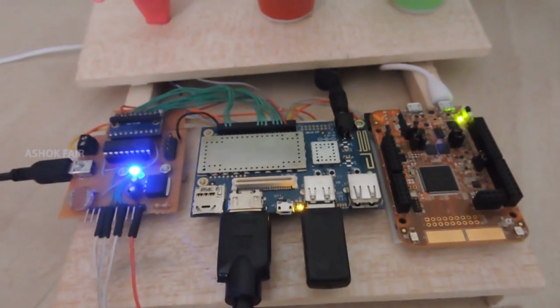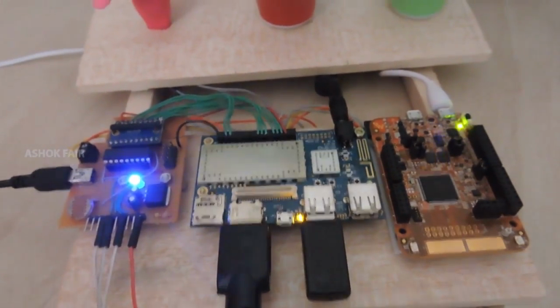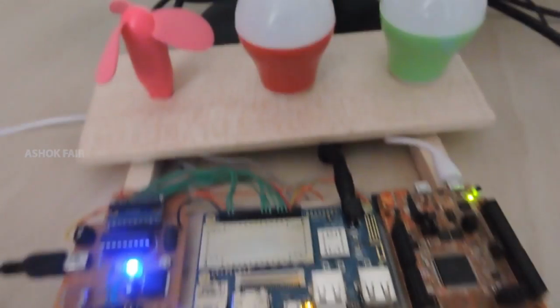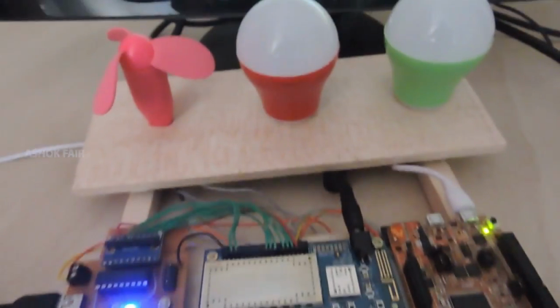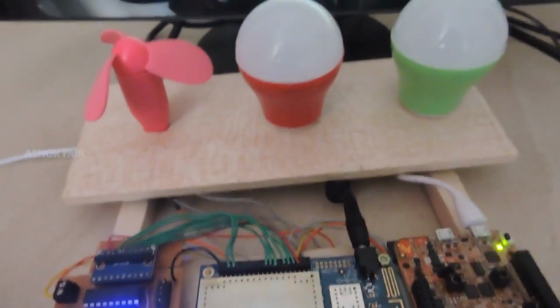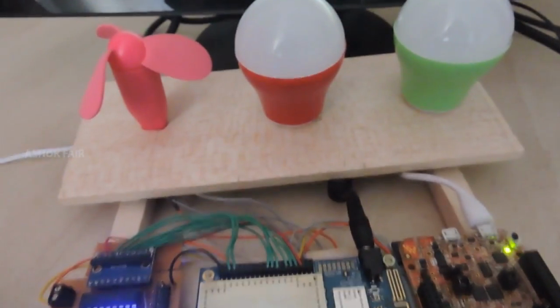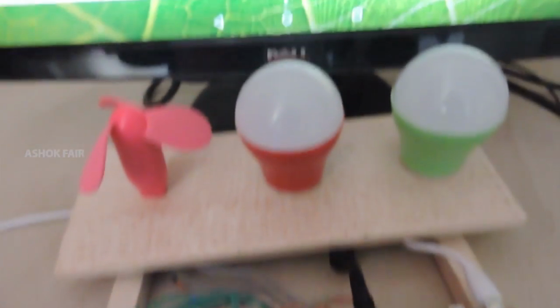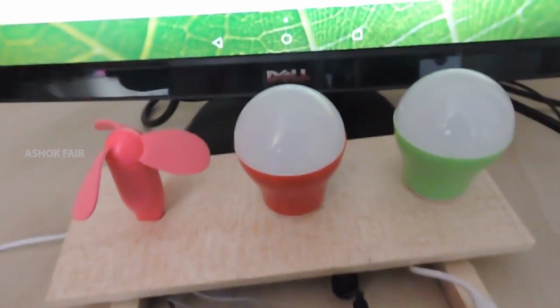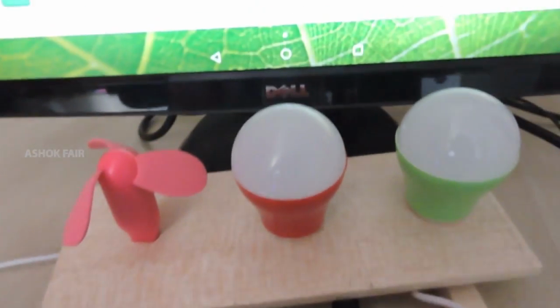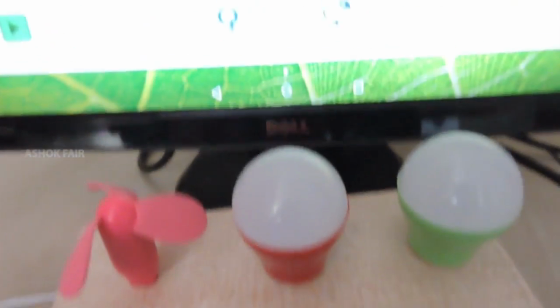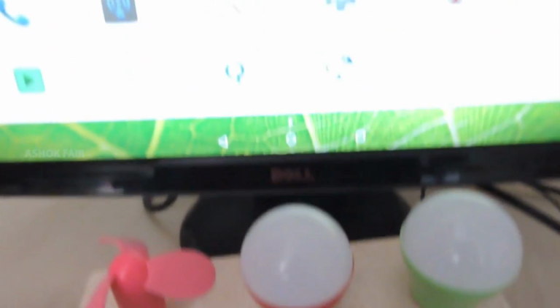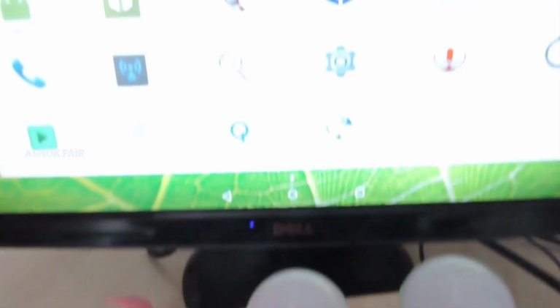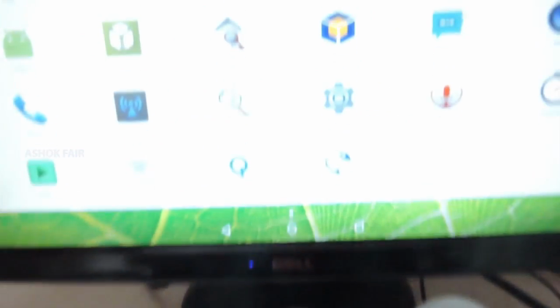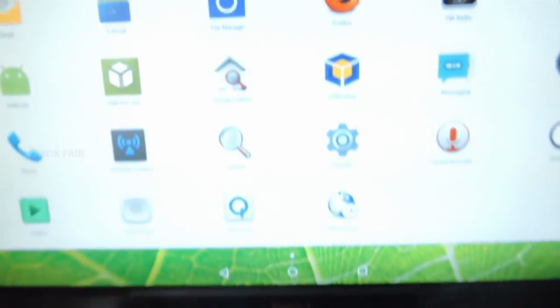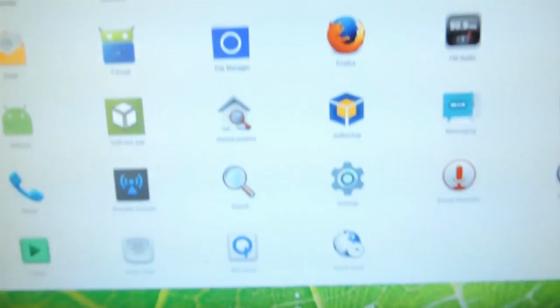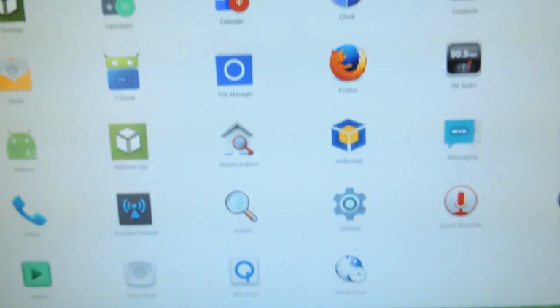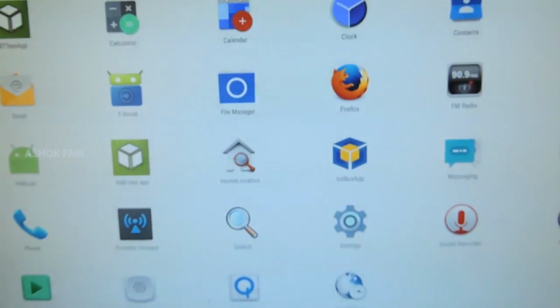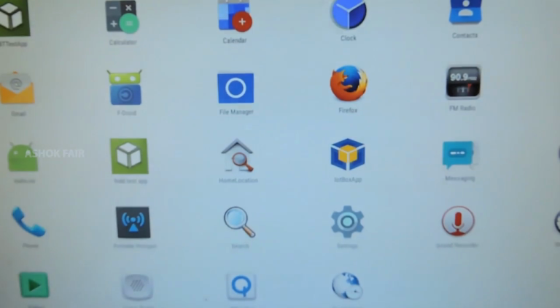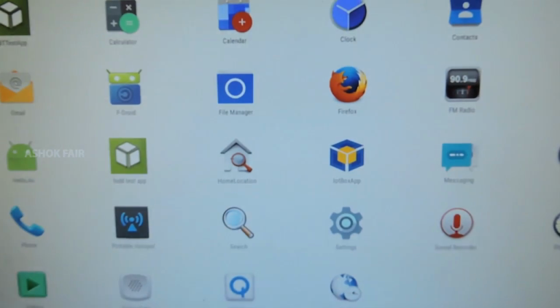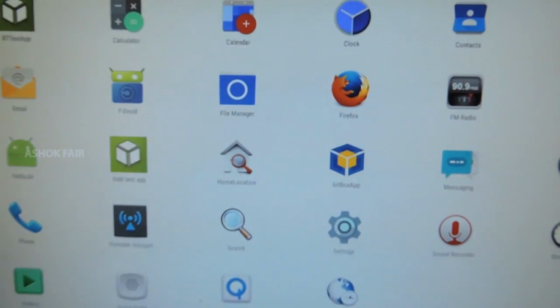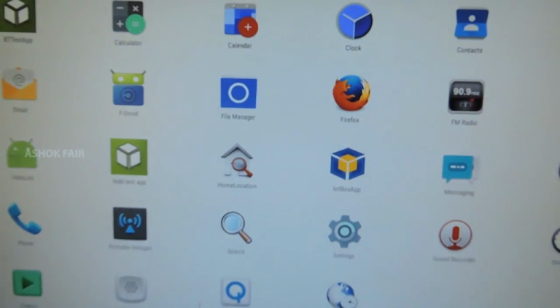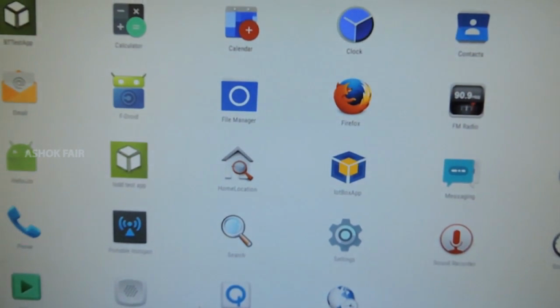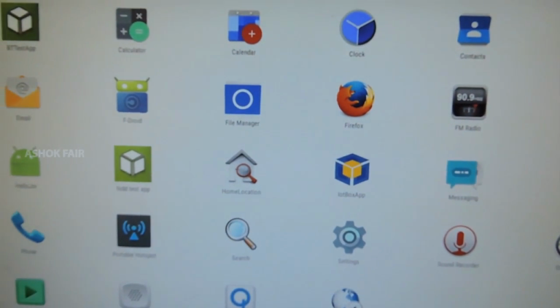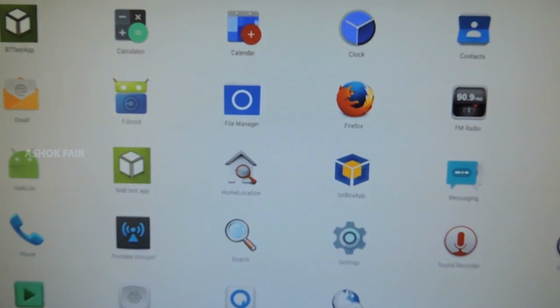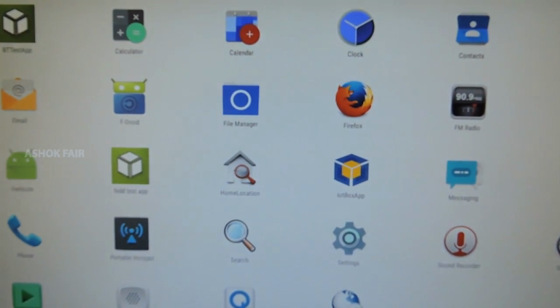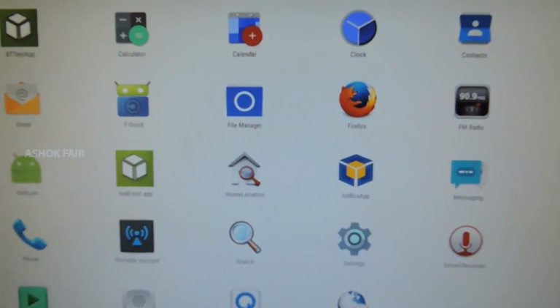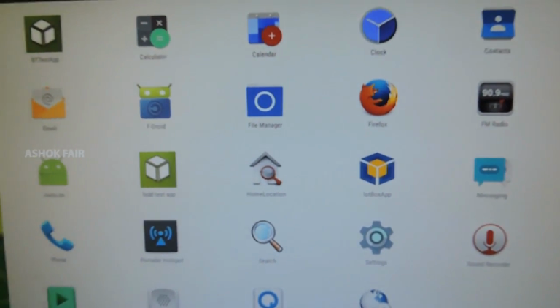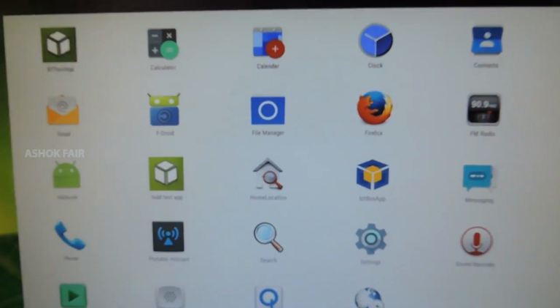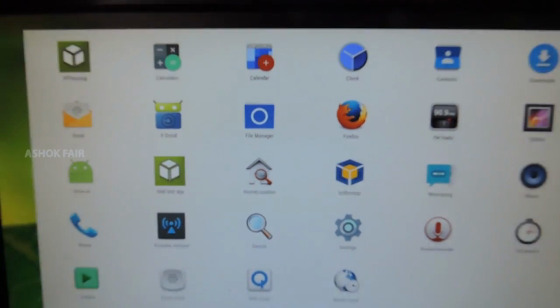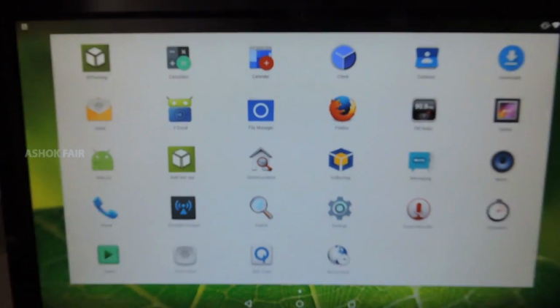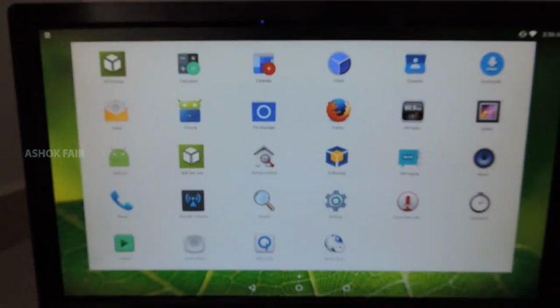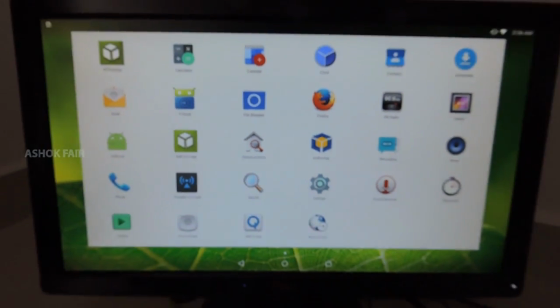Android OS is running on the DragonBoard. IoT Box app is an Android application which talks to the cloud via internet.